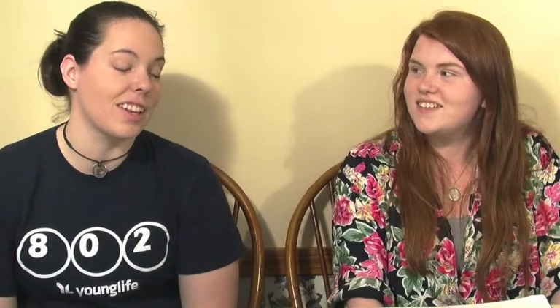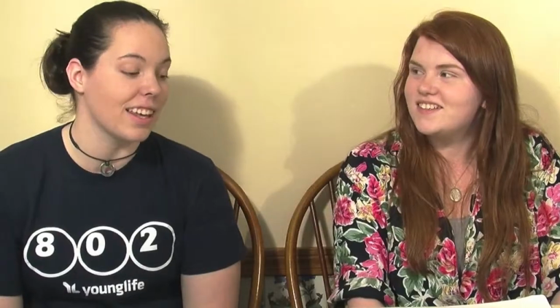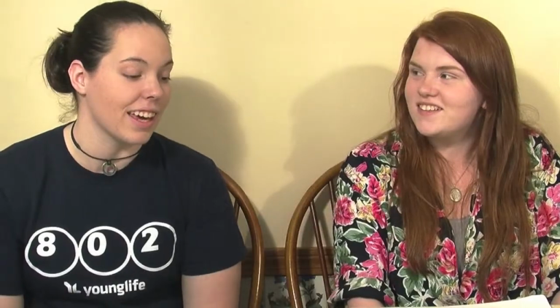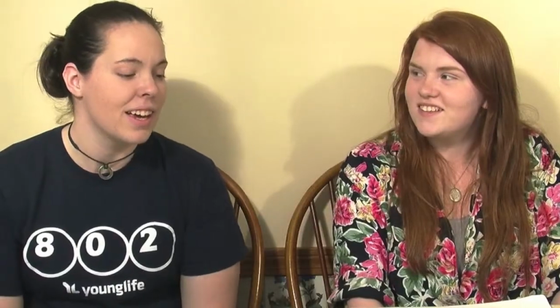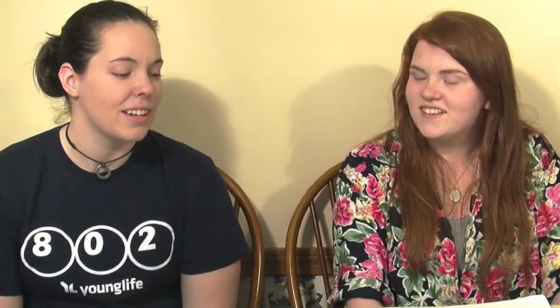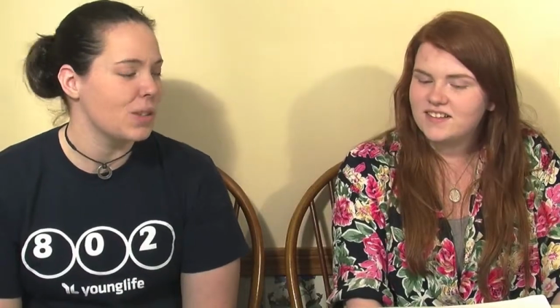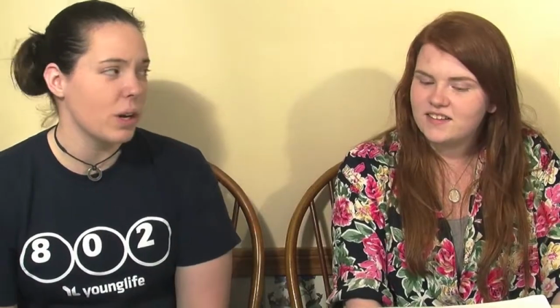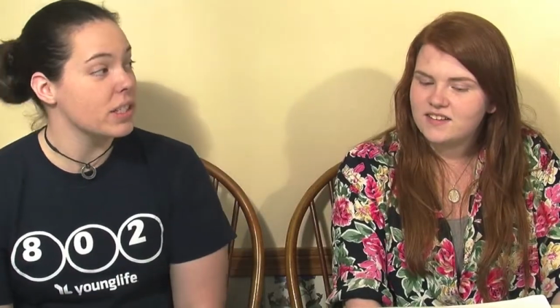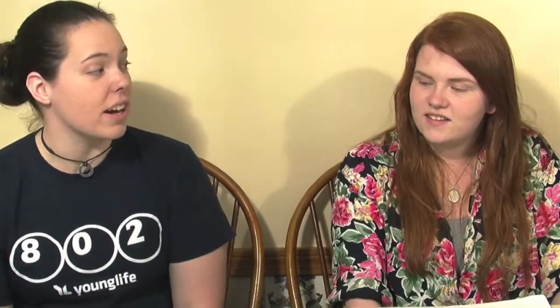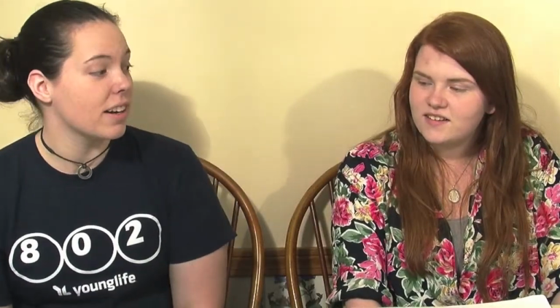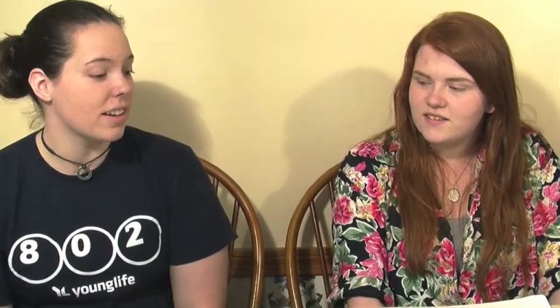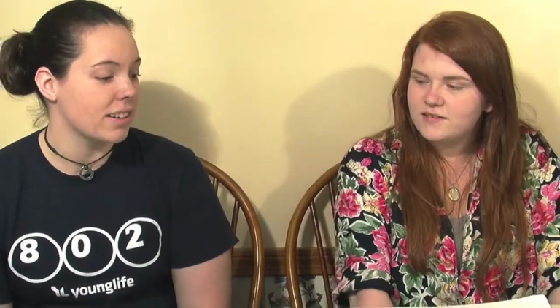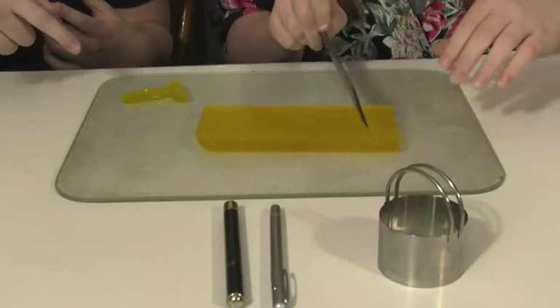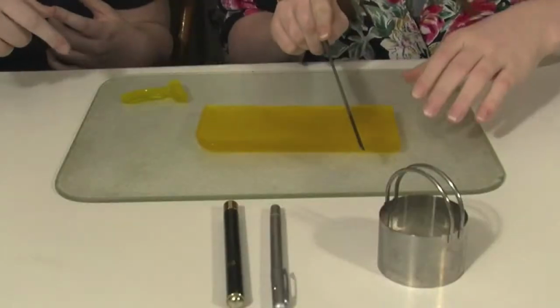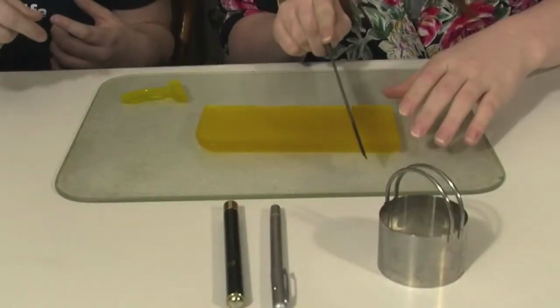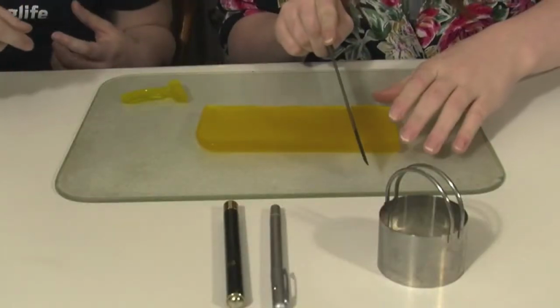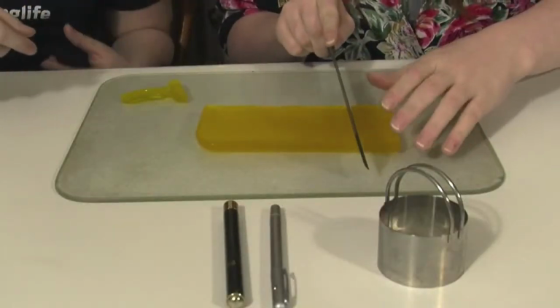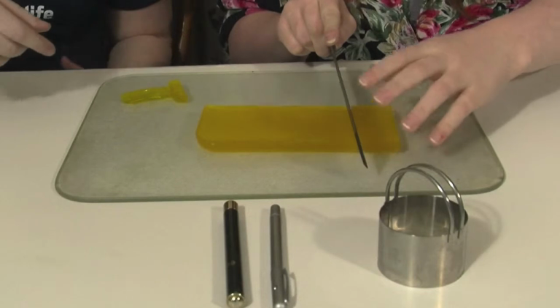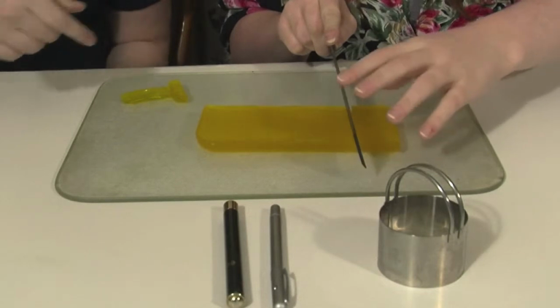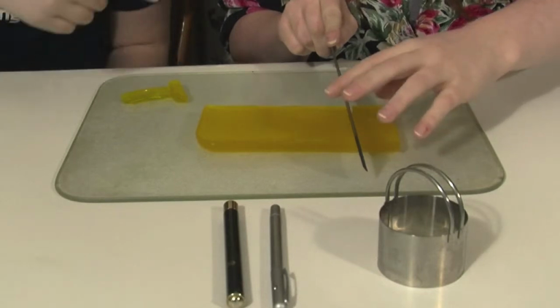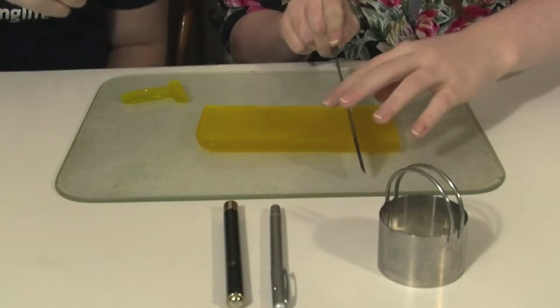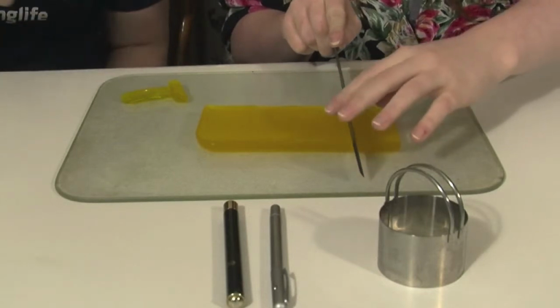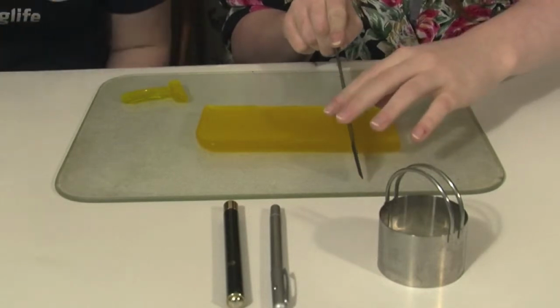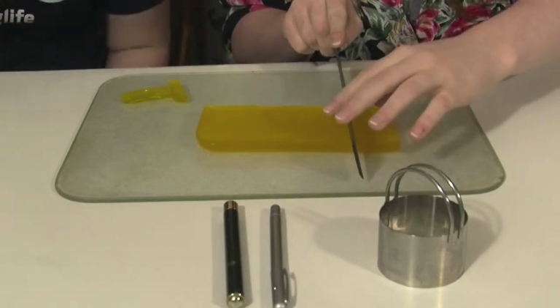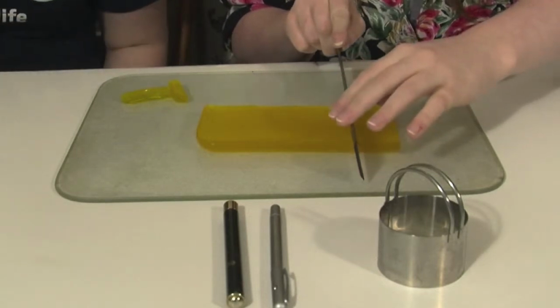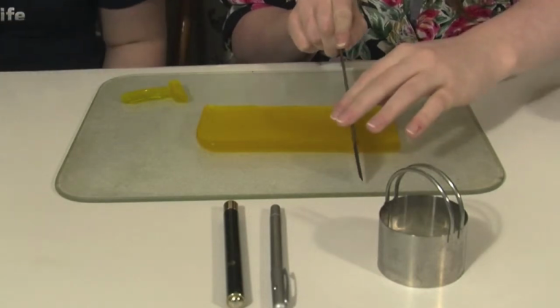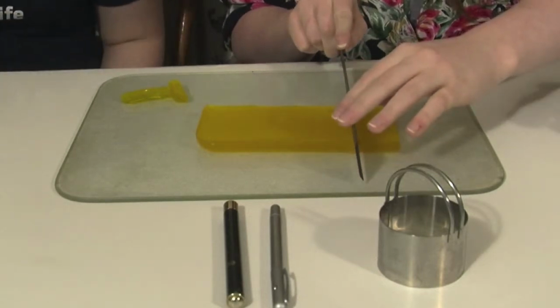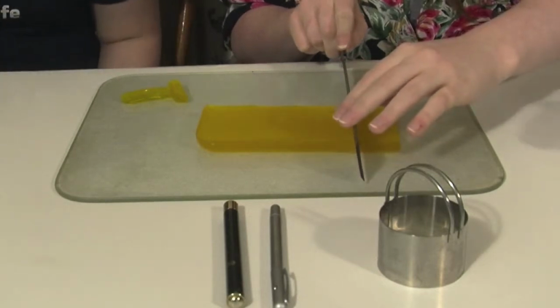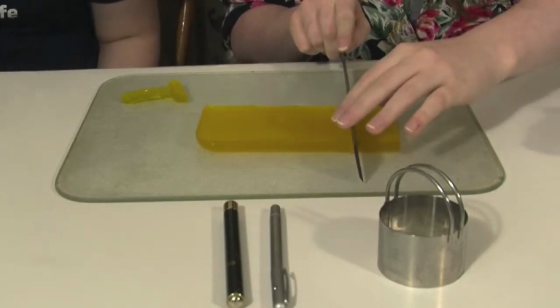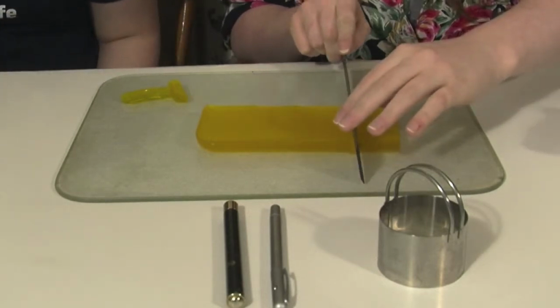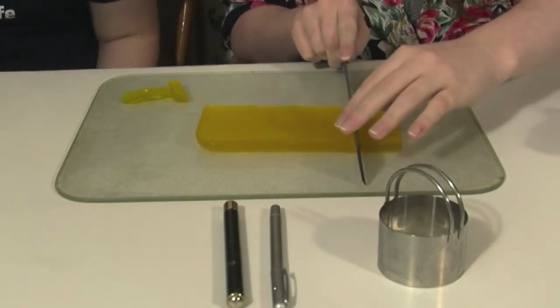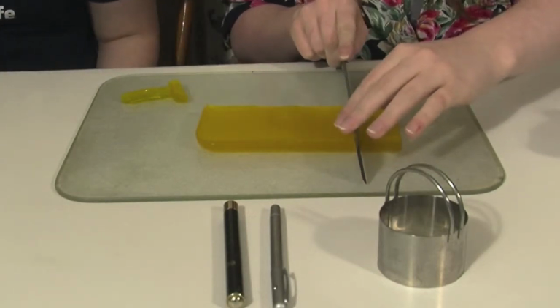Good thinking. So where do we start? First, cut a rectangle of gelatin using this ruler, so we have nice straight sides.